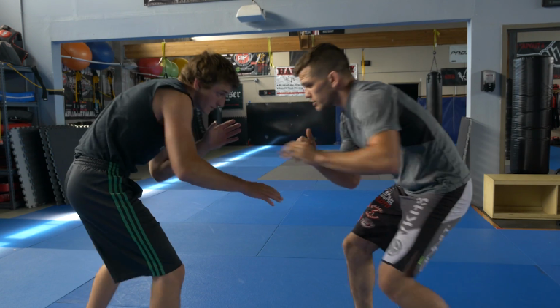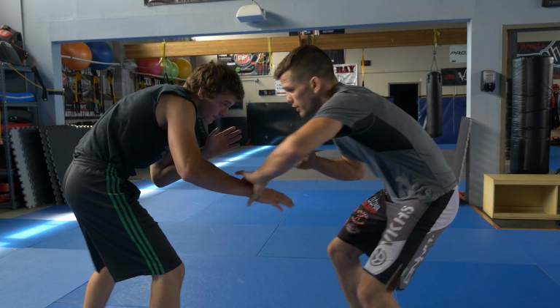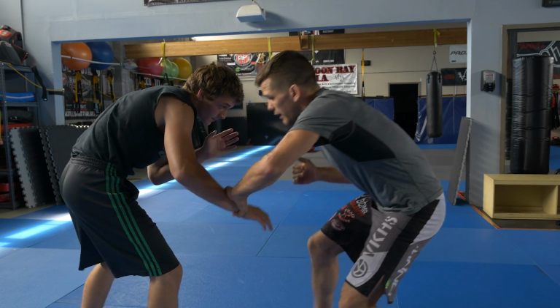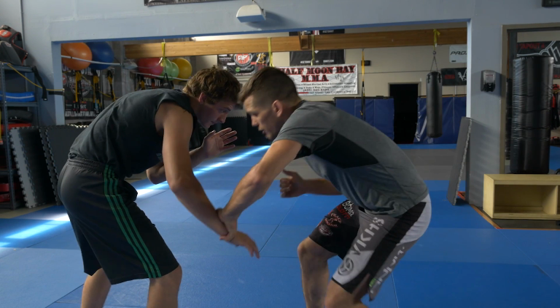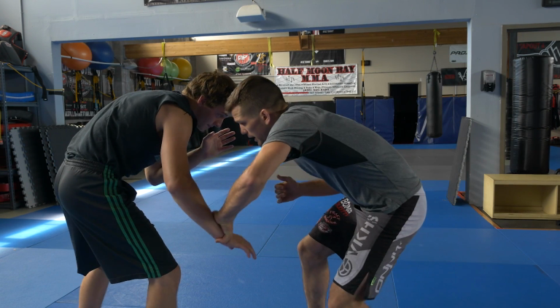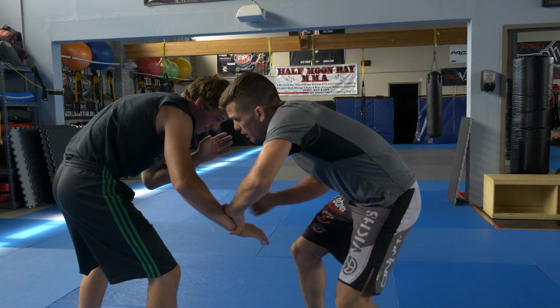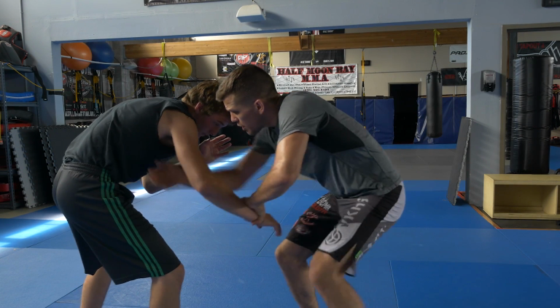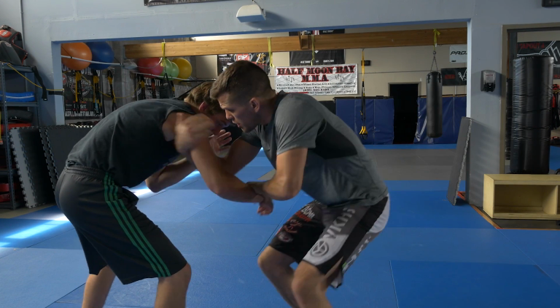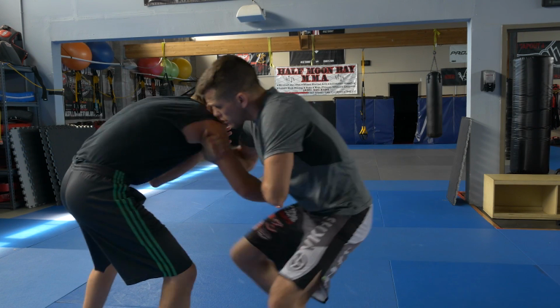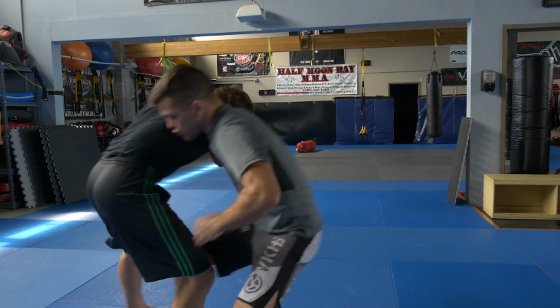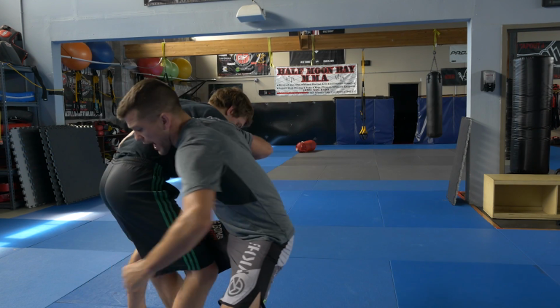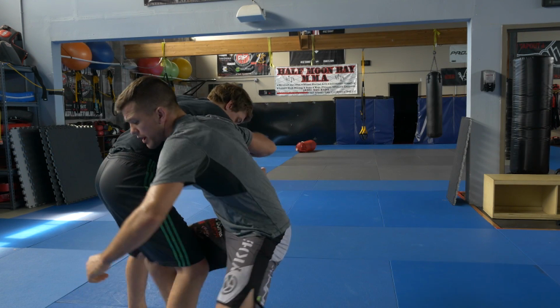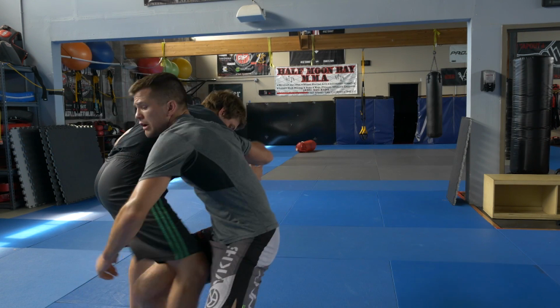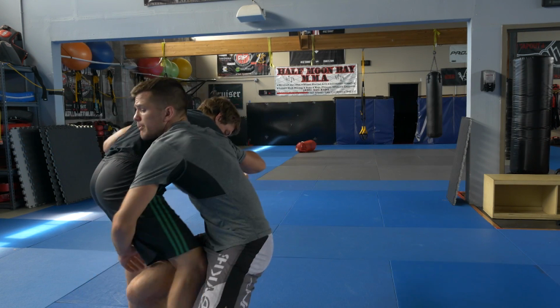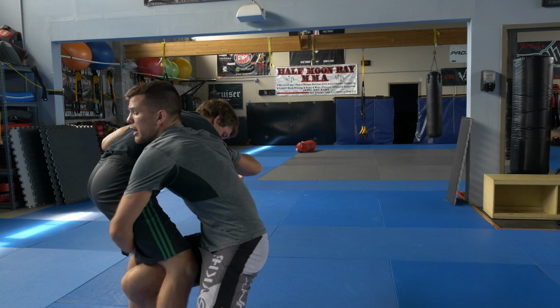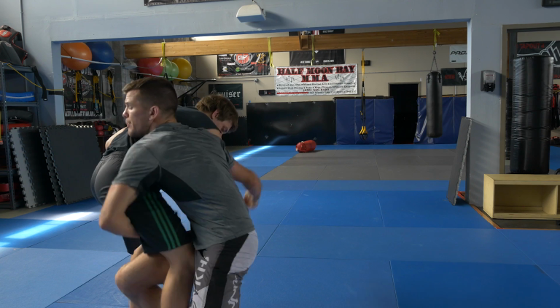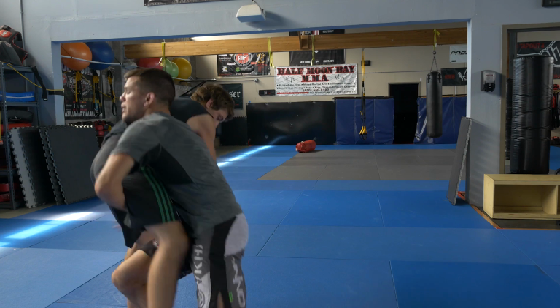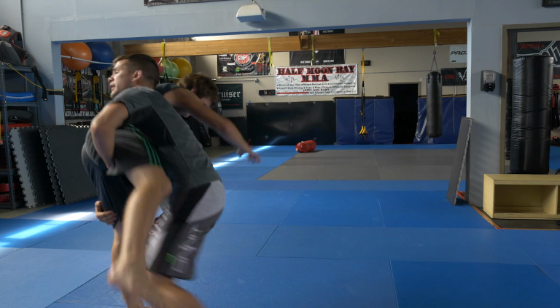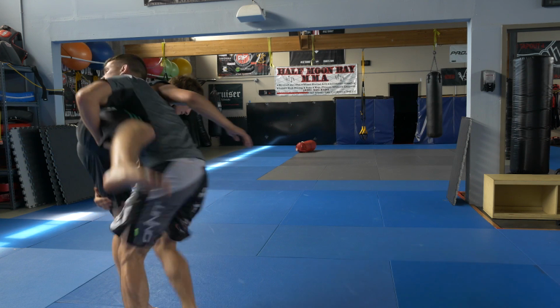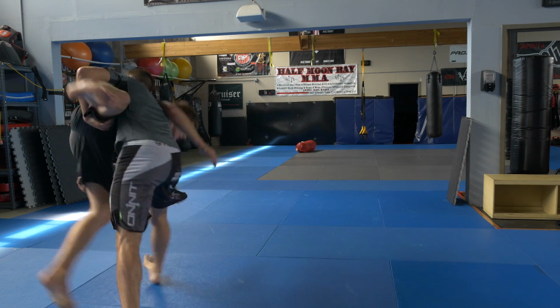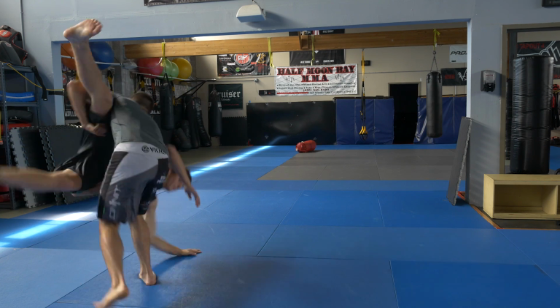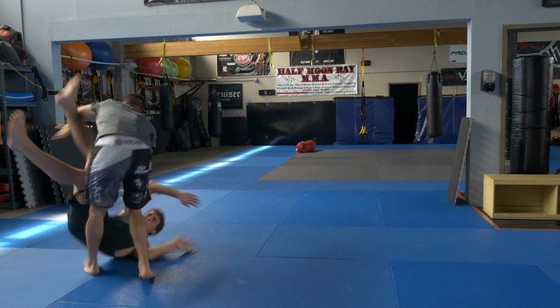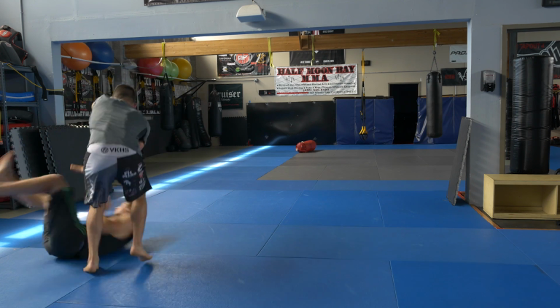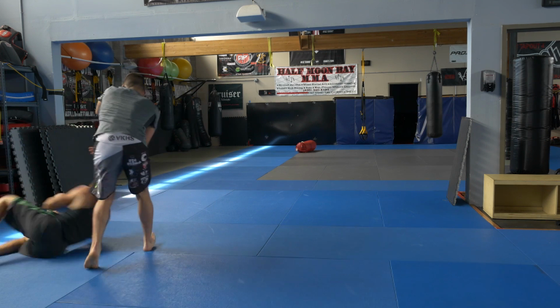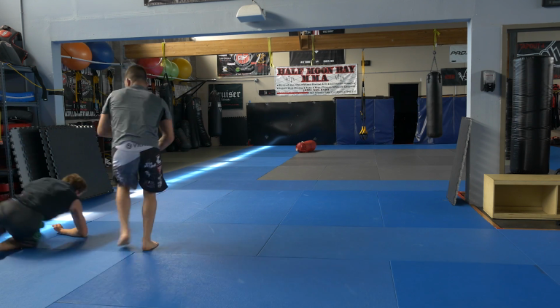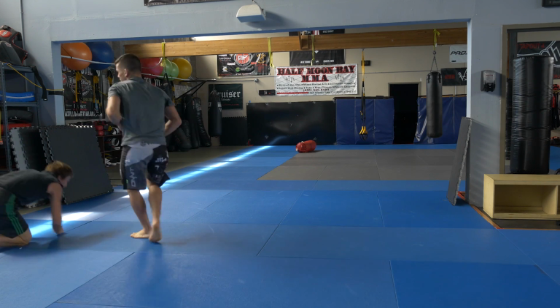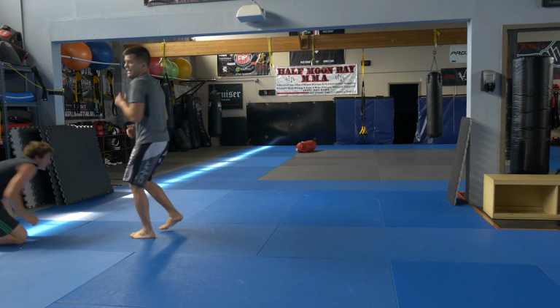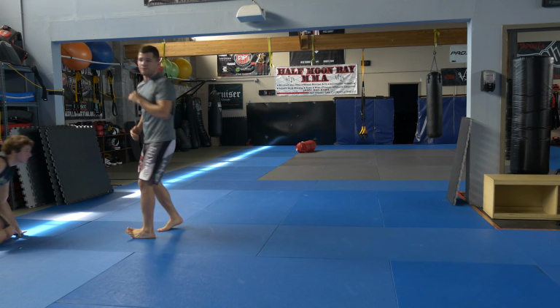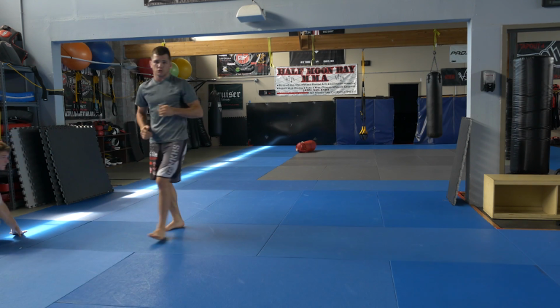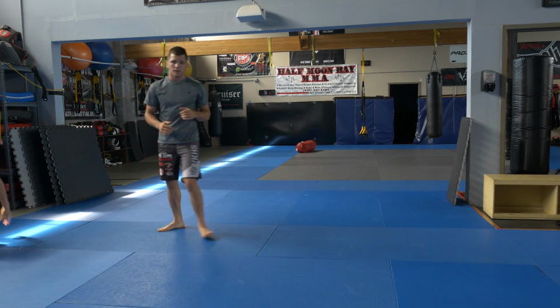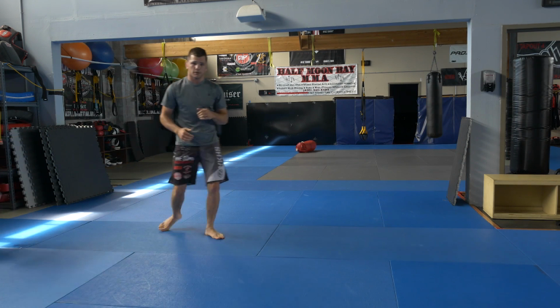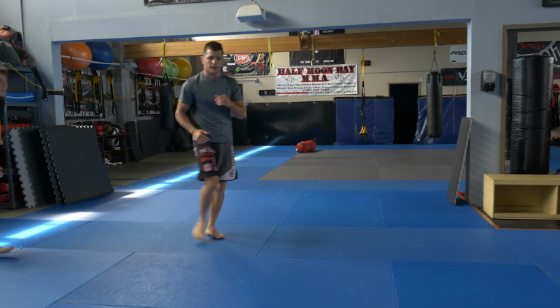Let's look at it: drag, bump, and finish the double leg.